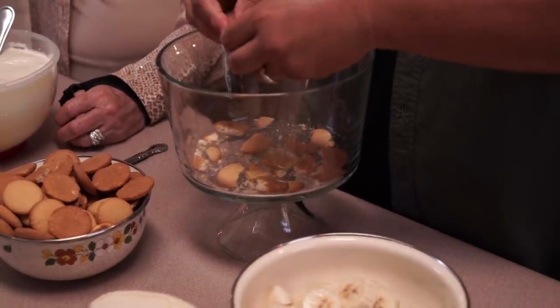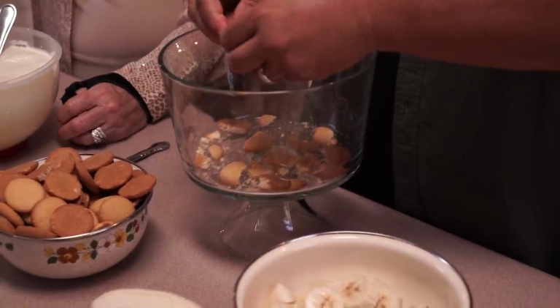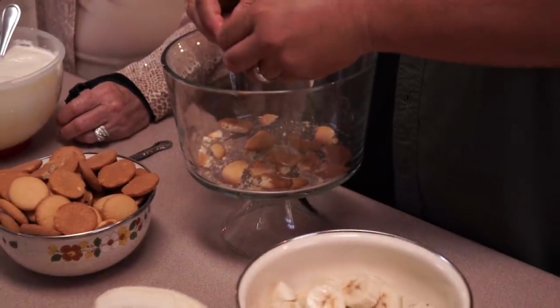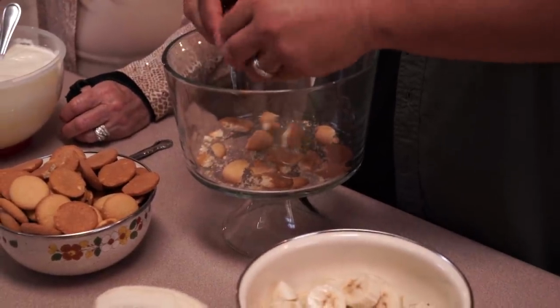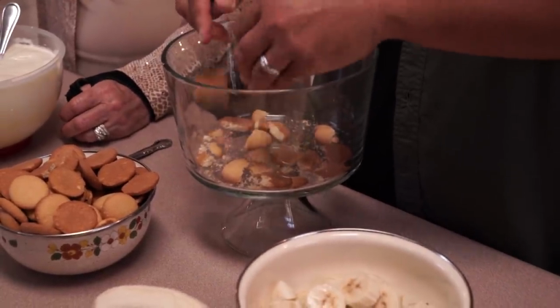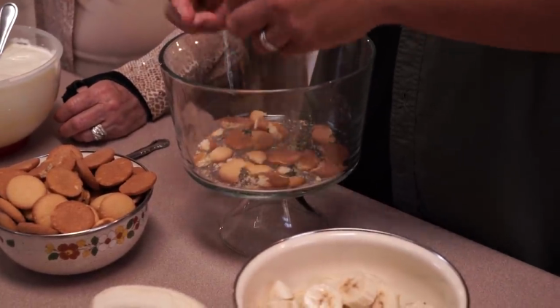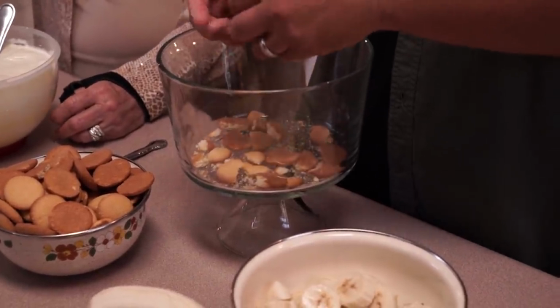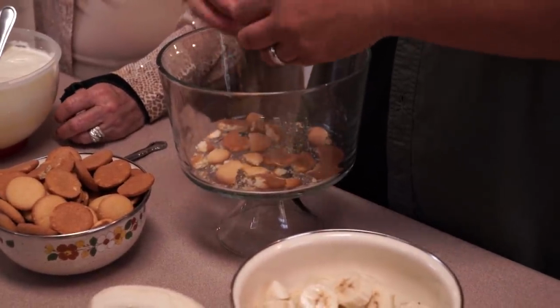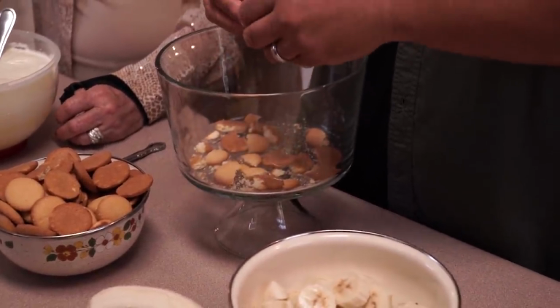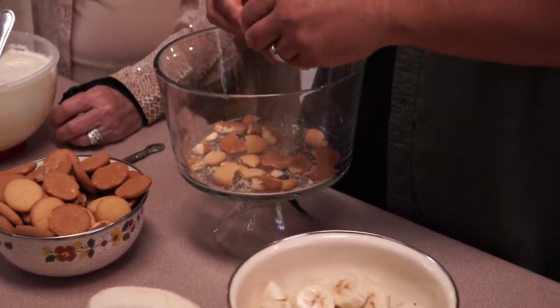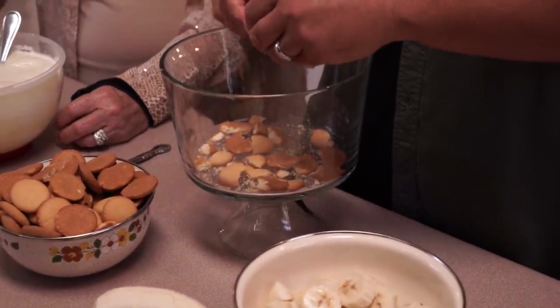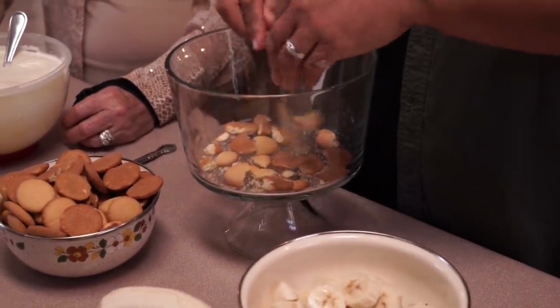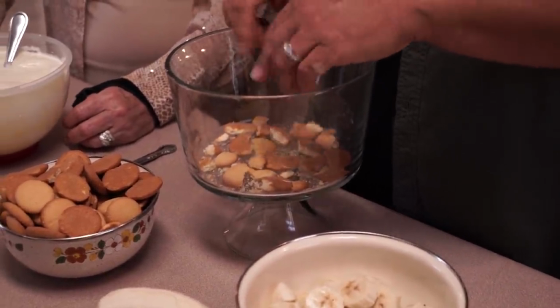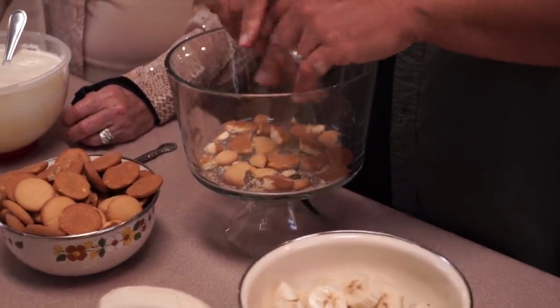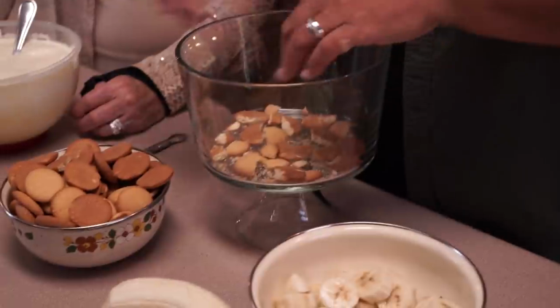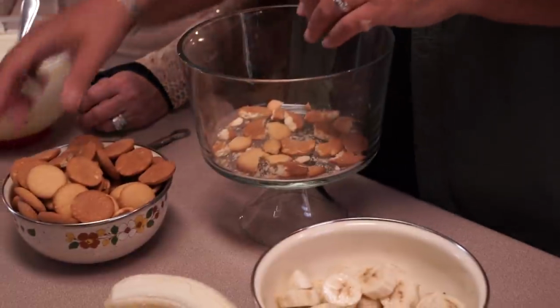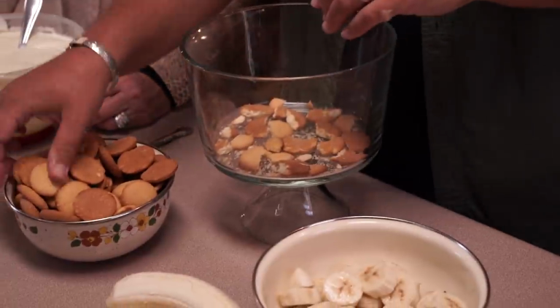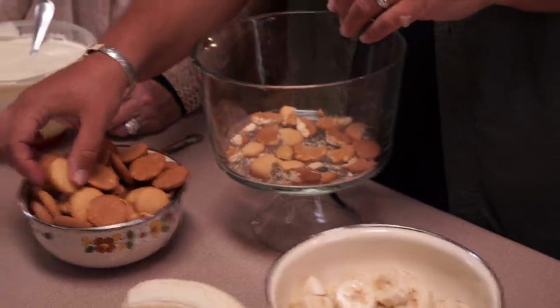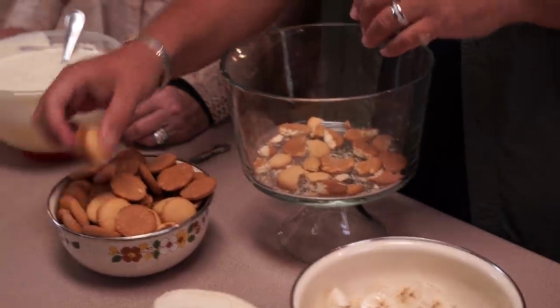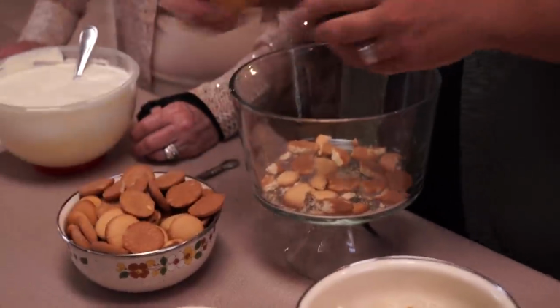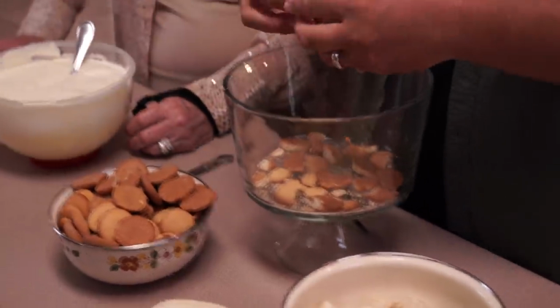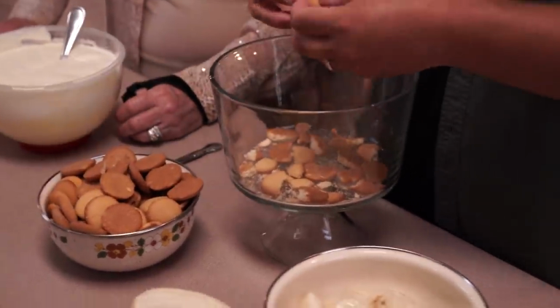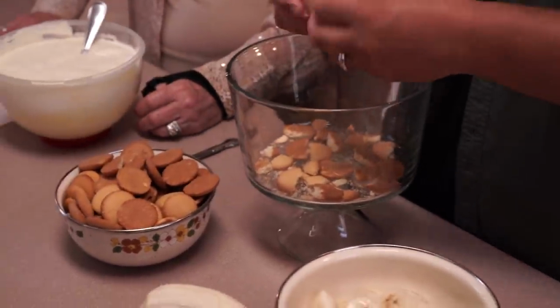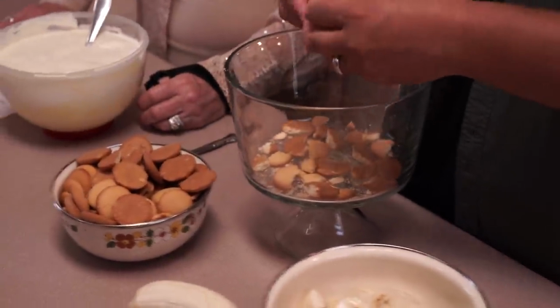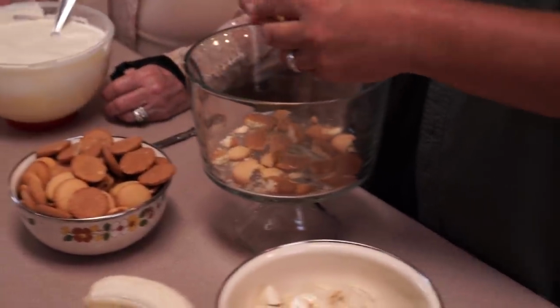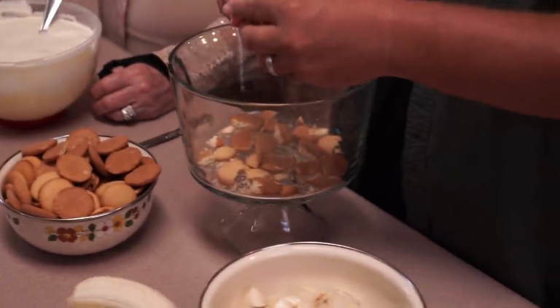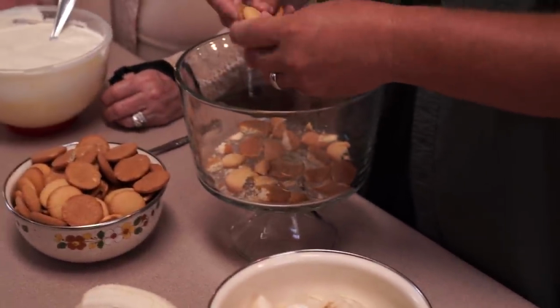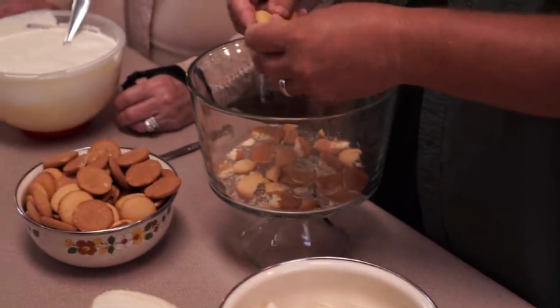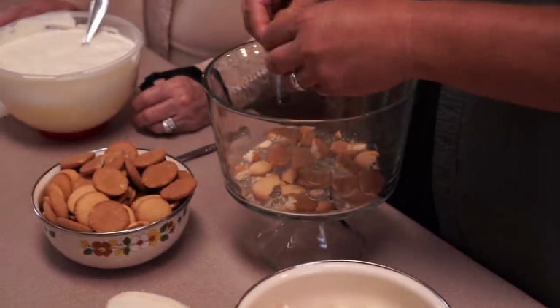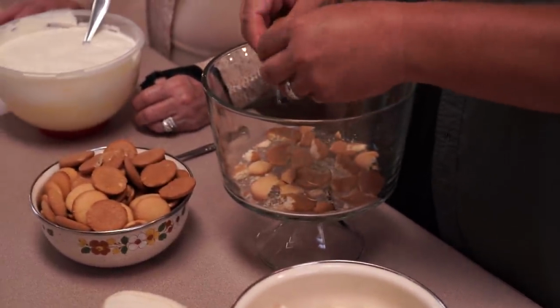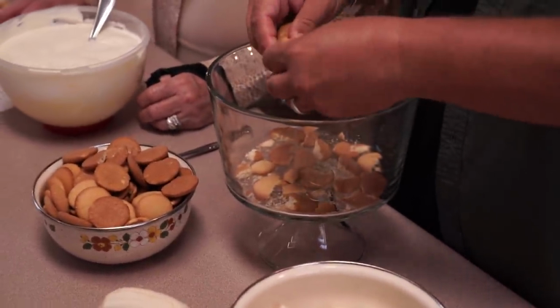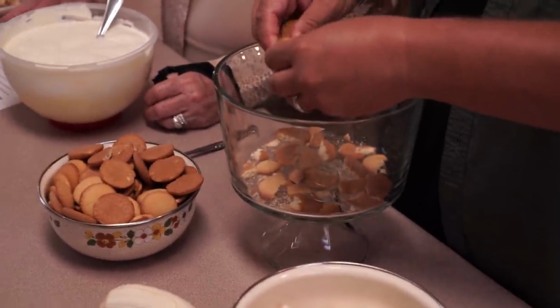I love vanilla wafers. I could take that whole bowl, pour some cashew milk on top of it, and just call that breakfast.